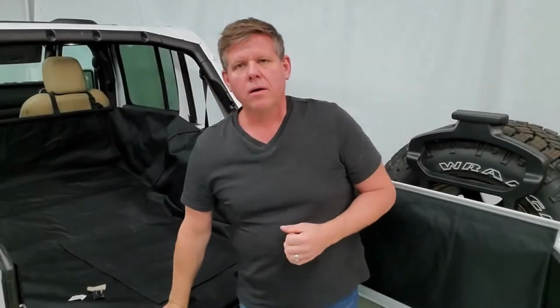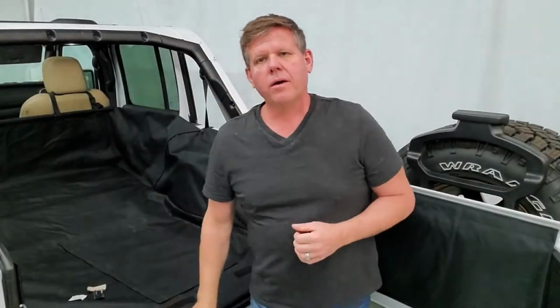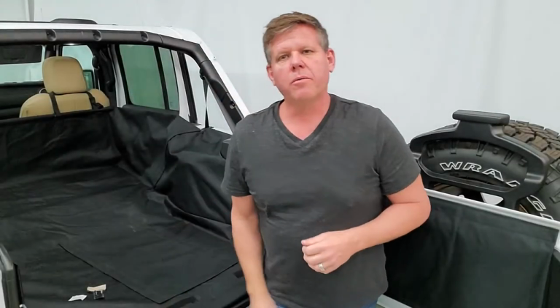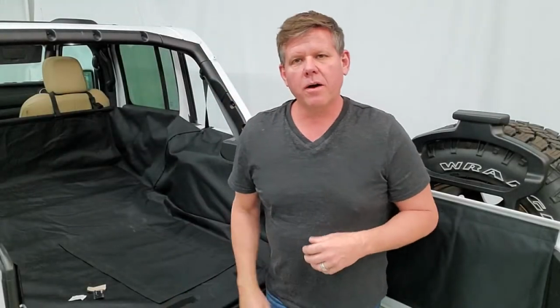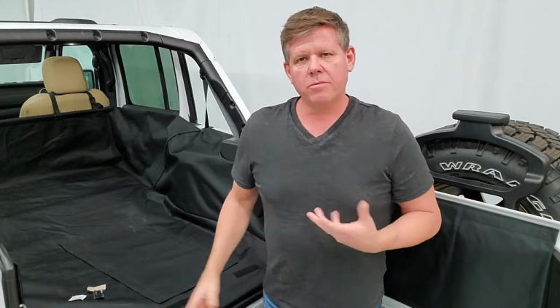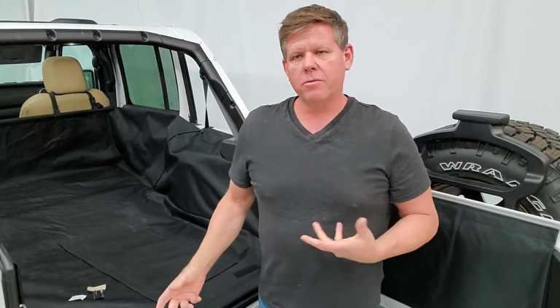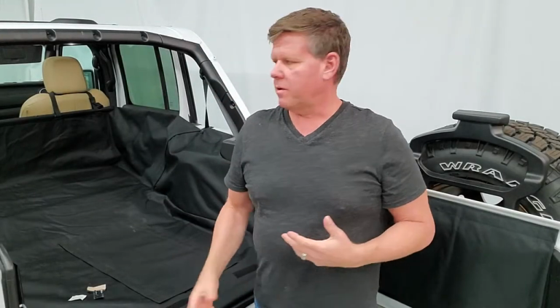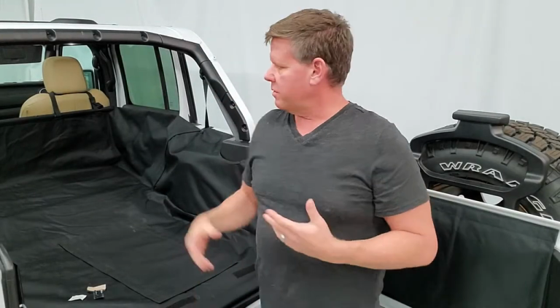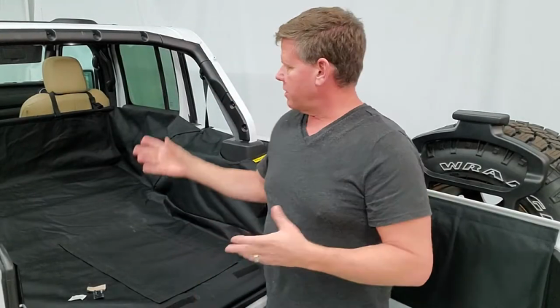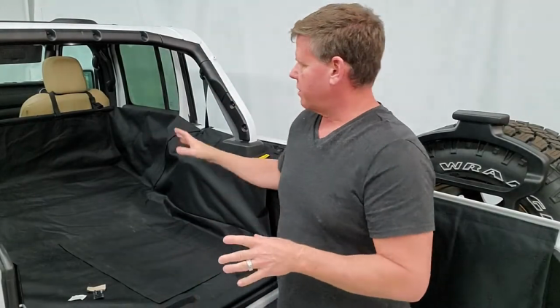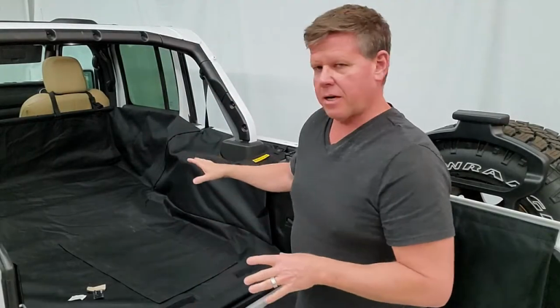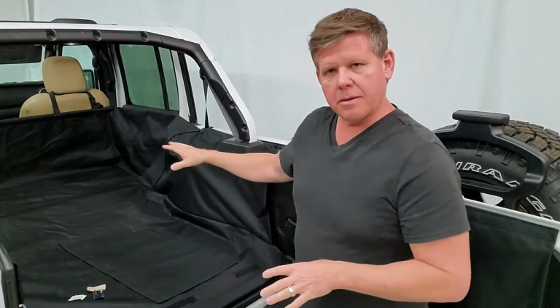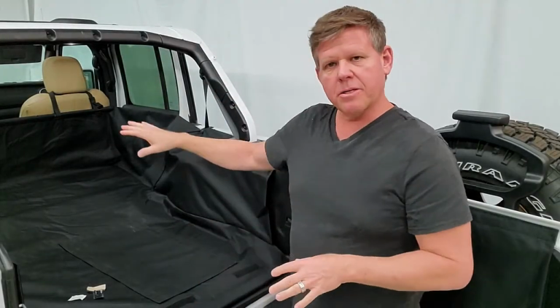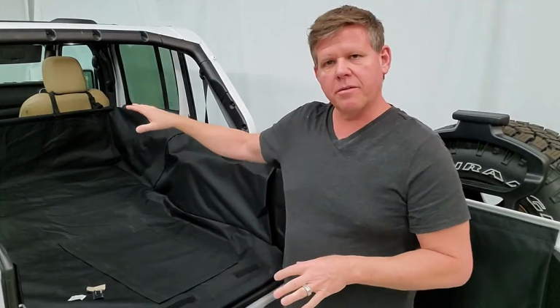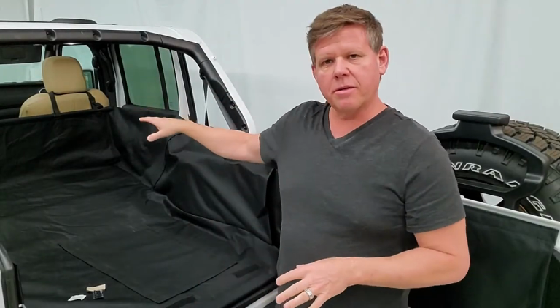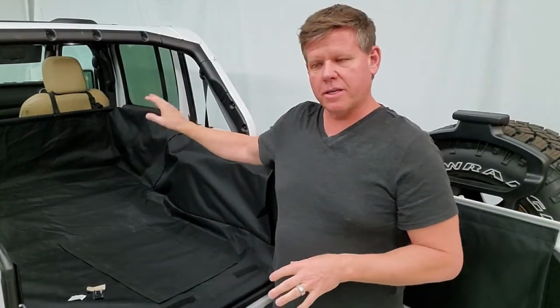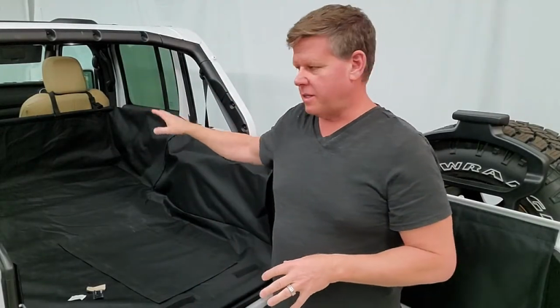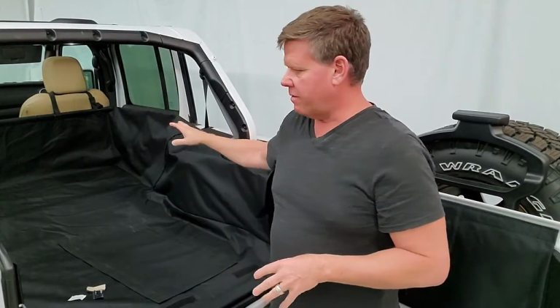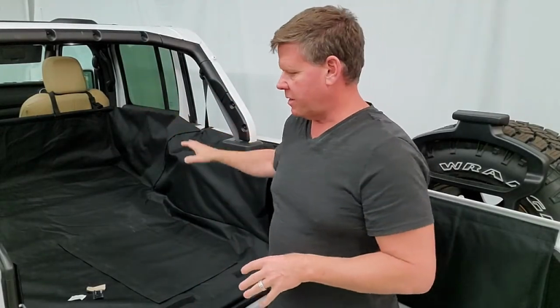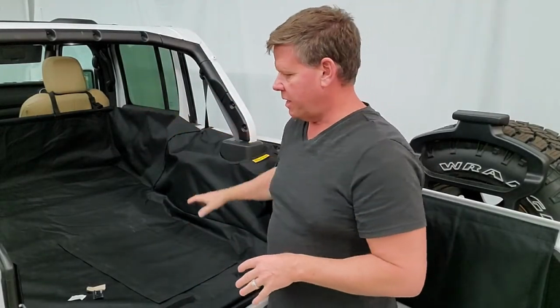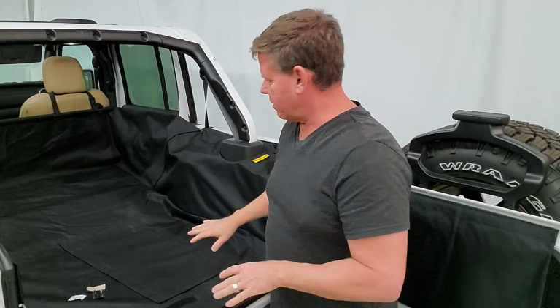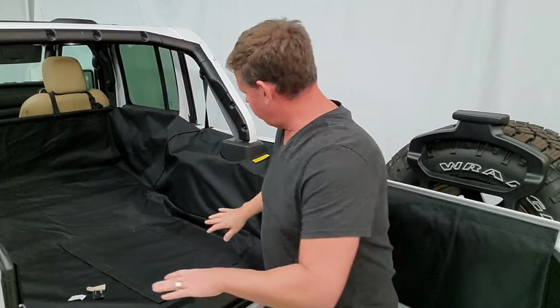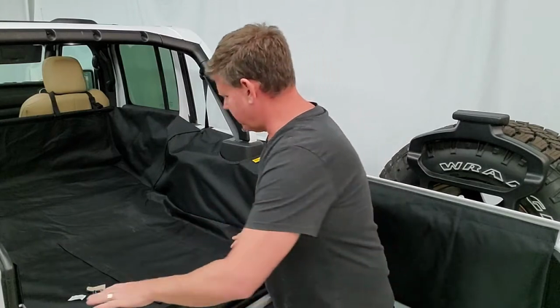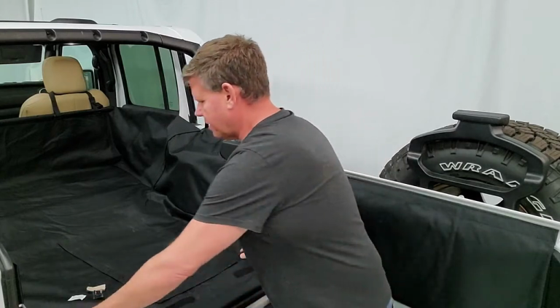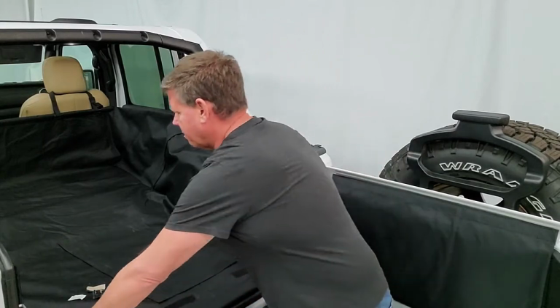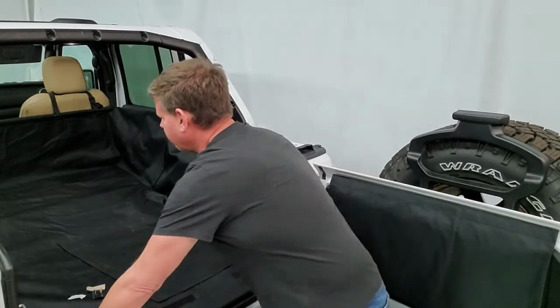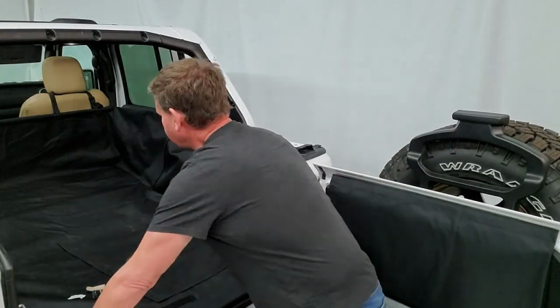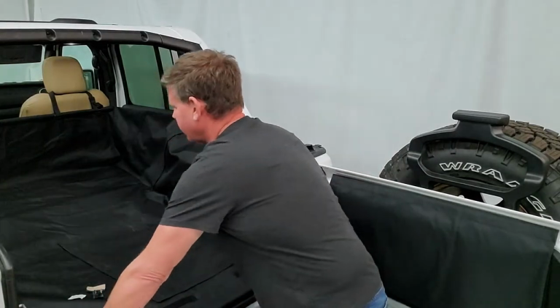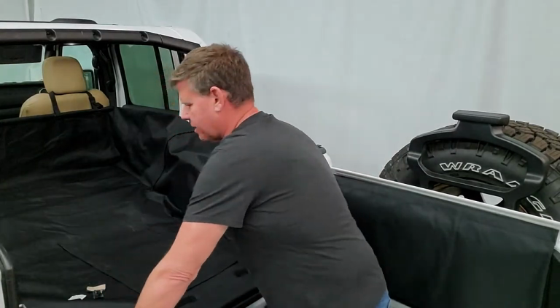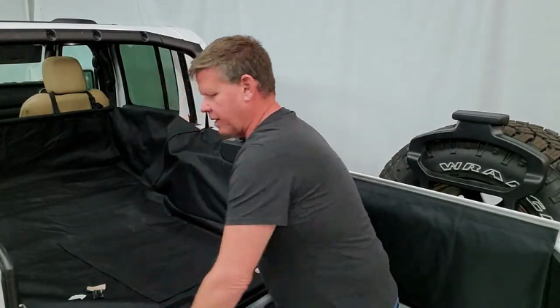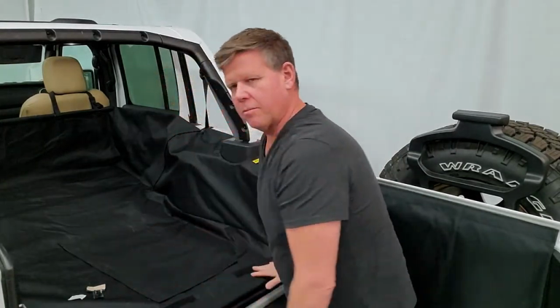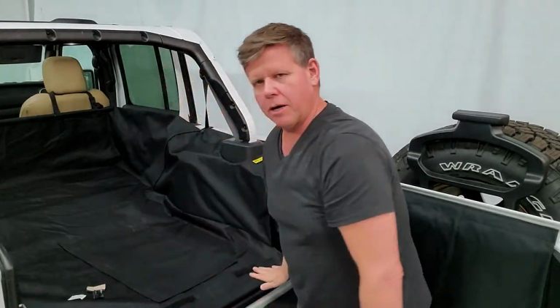We've gone through and adjusted our straps, making sure everything looks nice and even on the seats and sits in tightly on the bottom.